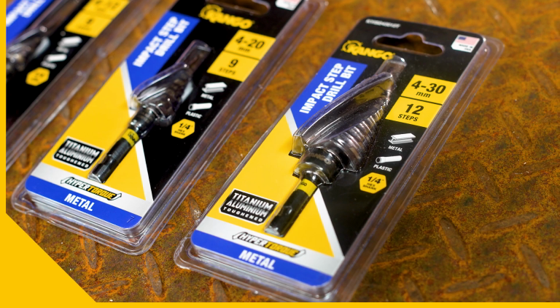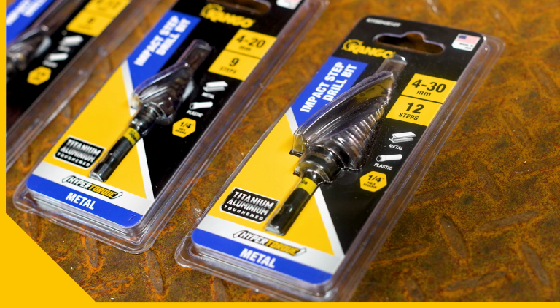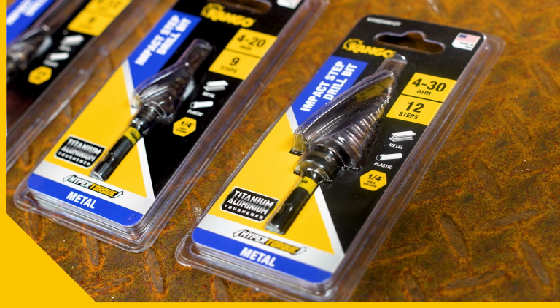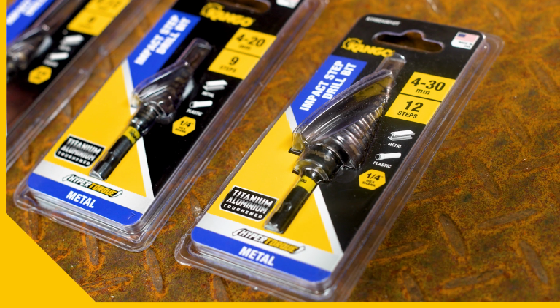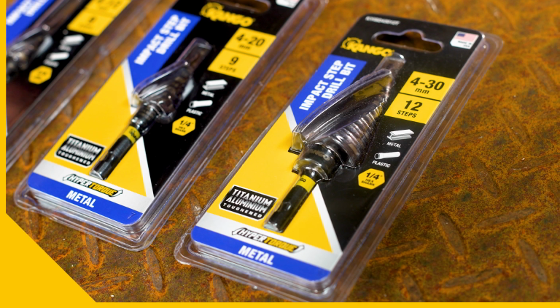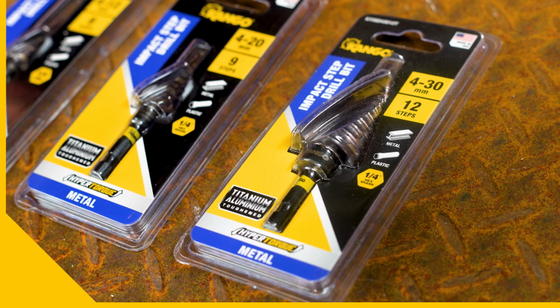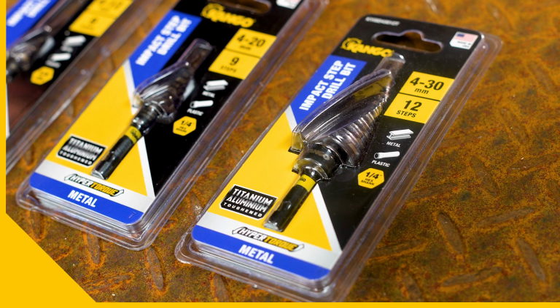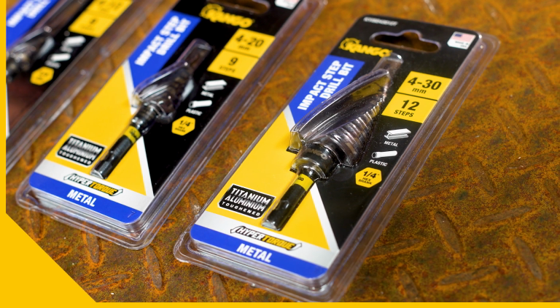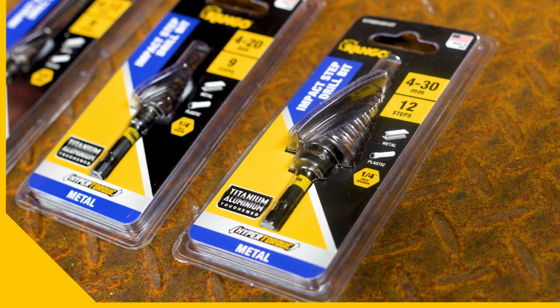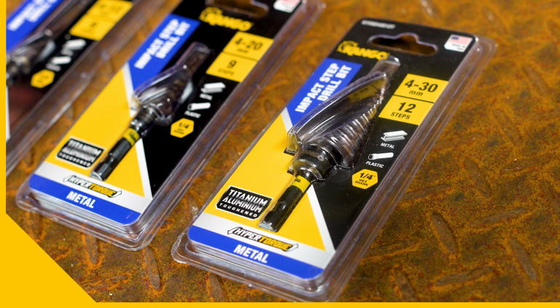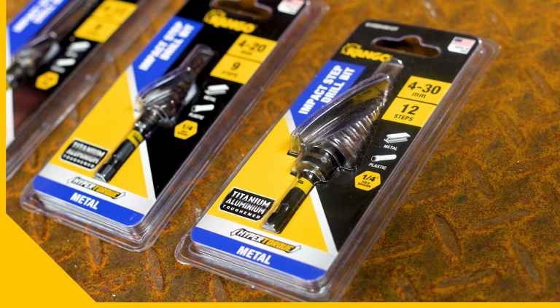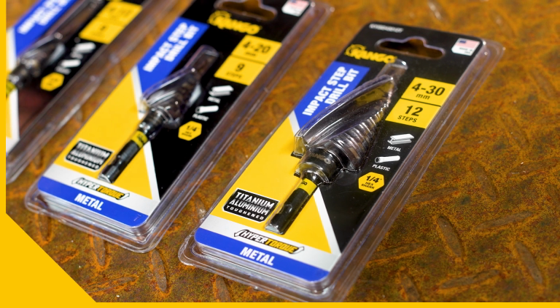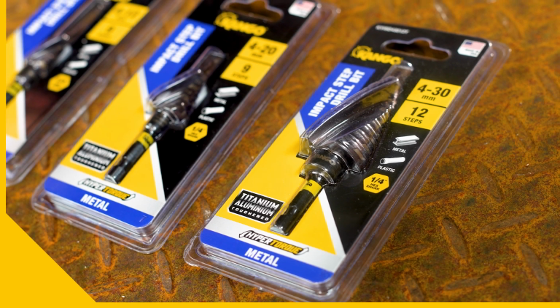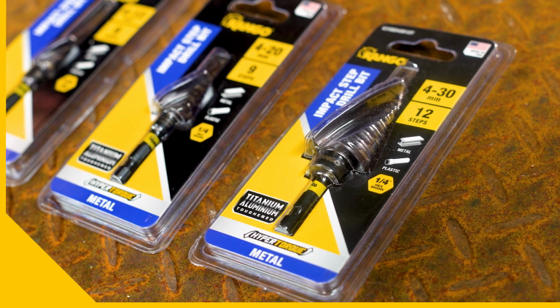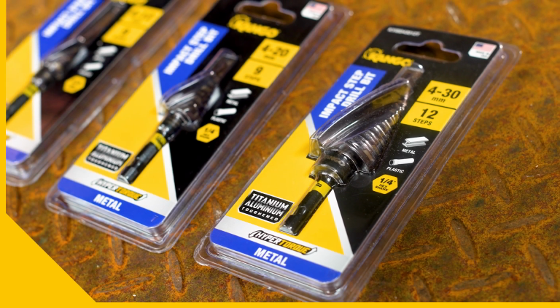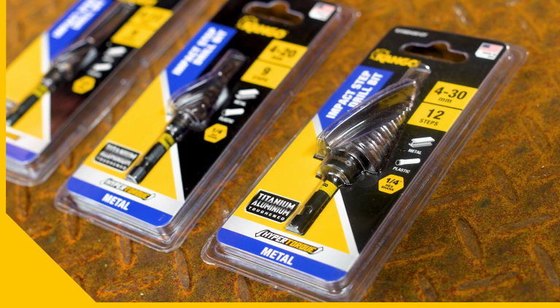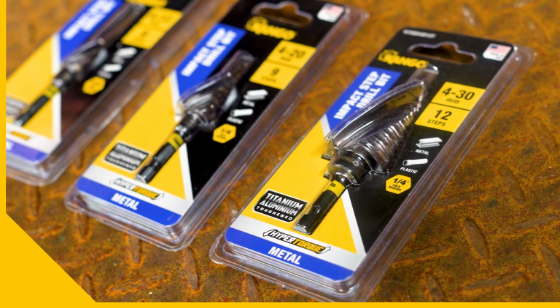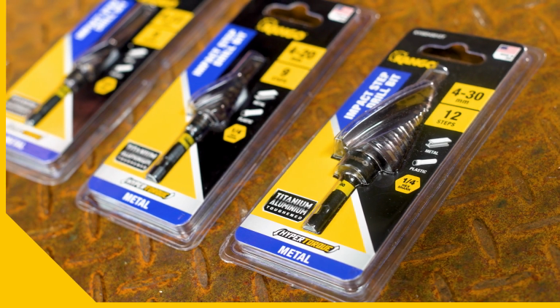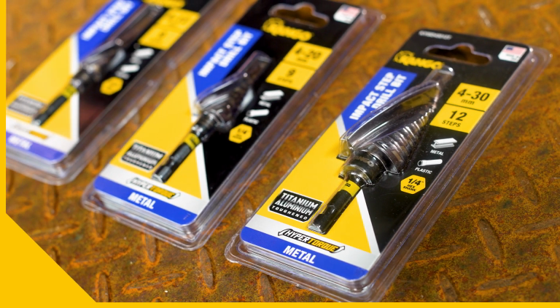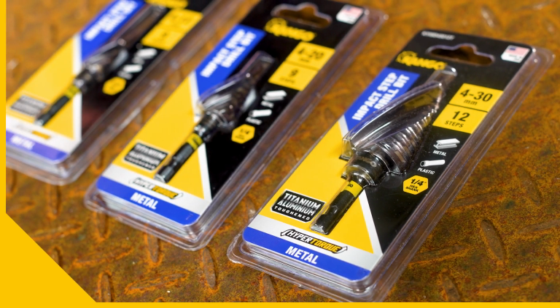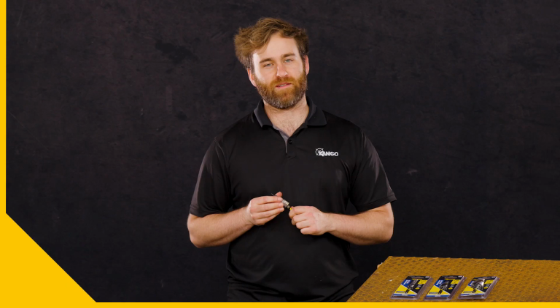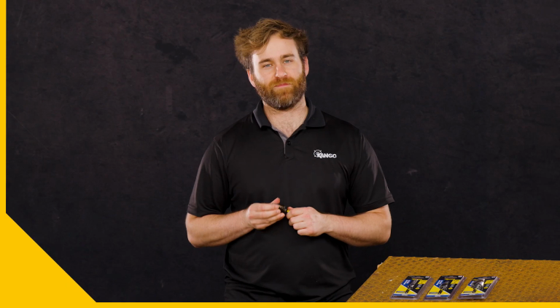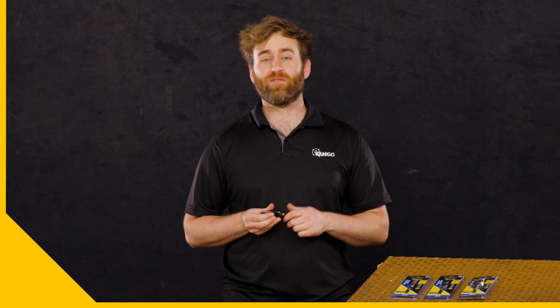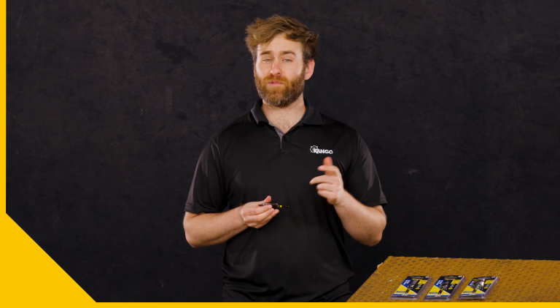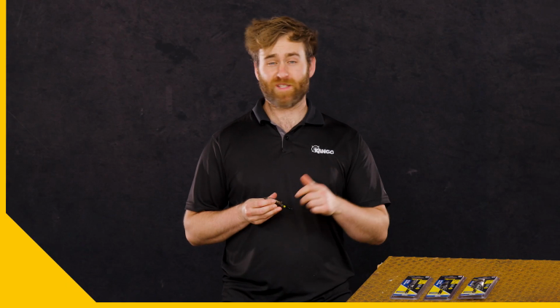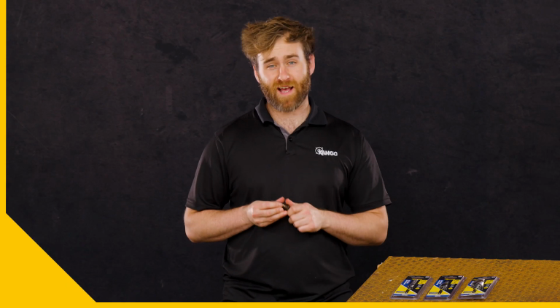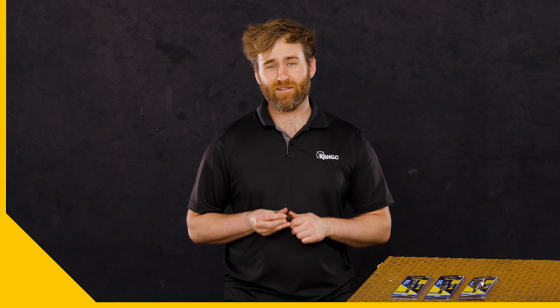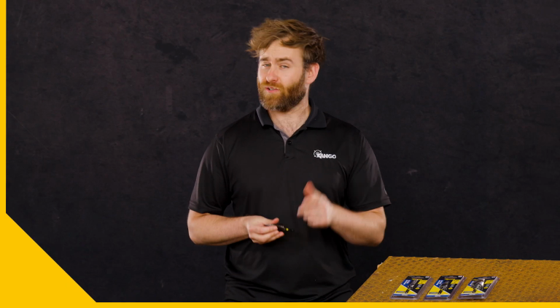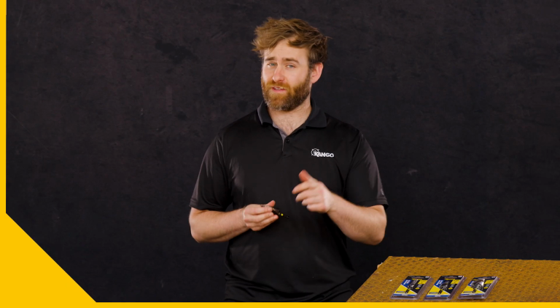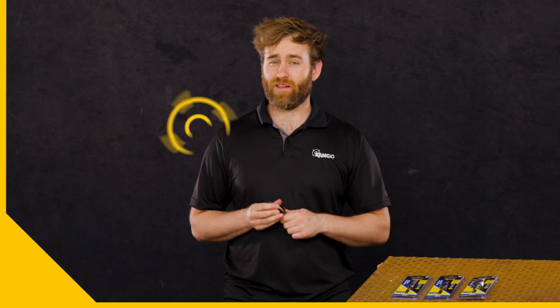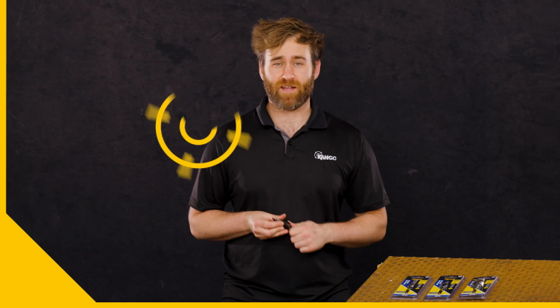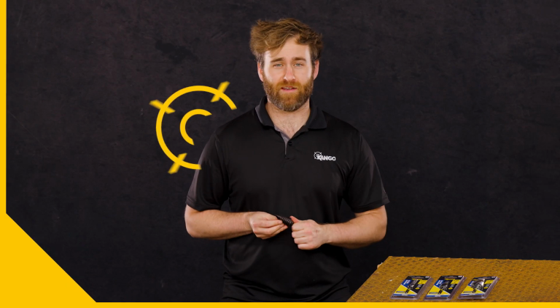So step up your drilling and machining game with Kangoo when you want the best step drill bits. Grab yours today — look for the yellow target.